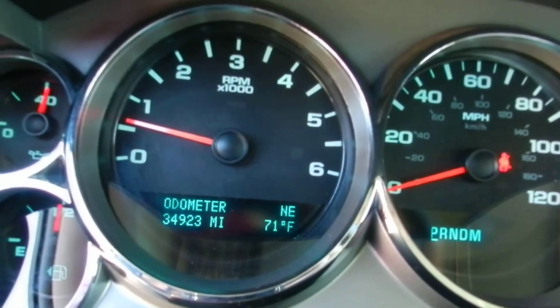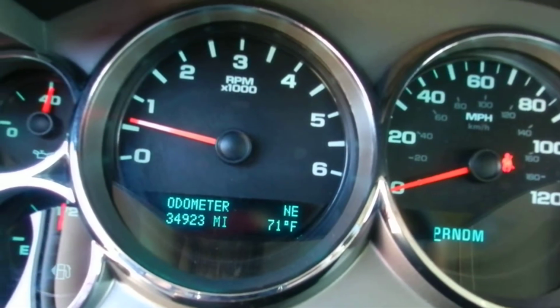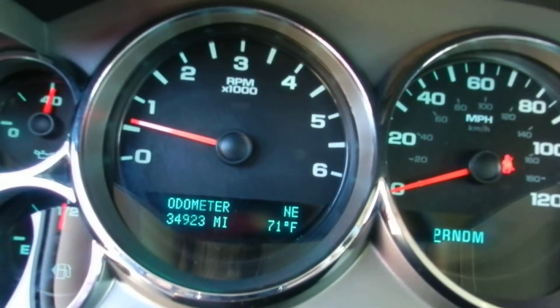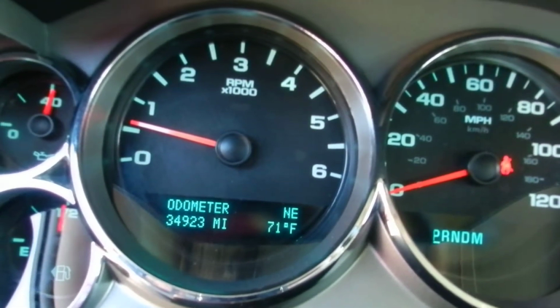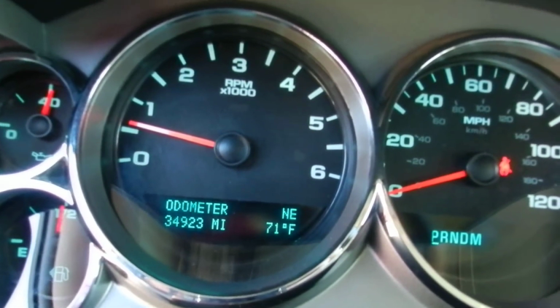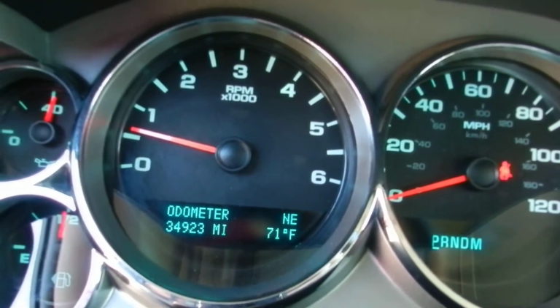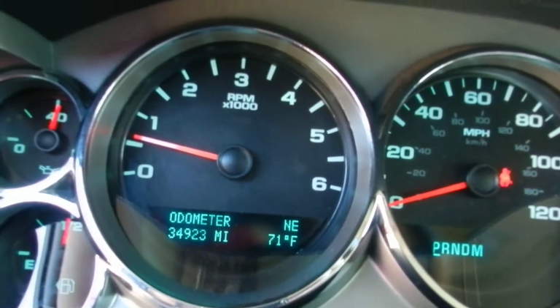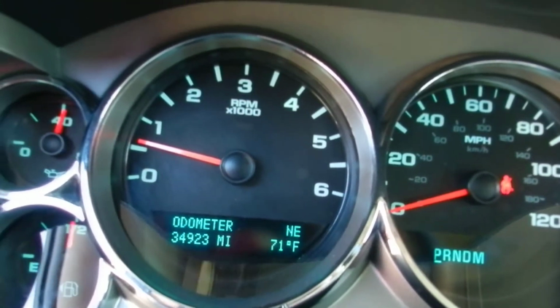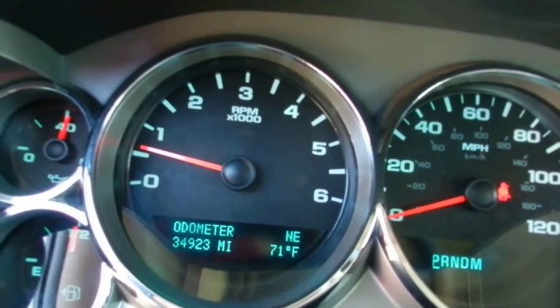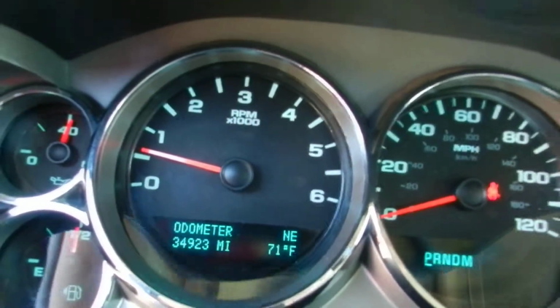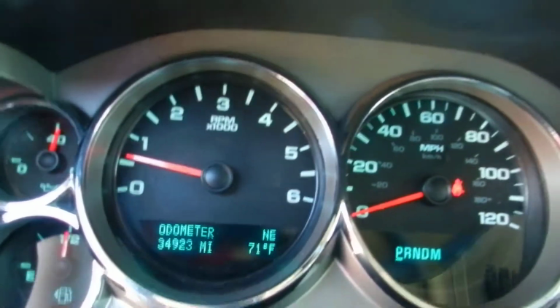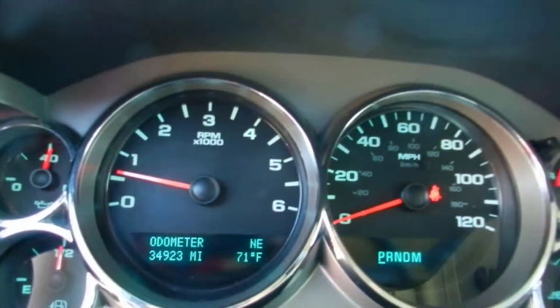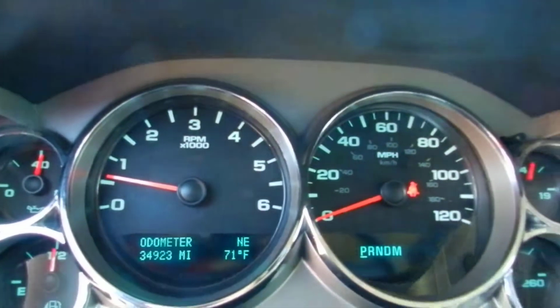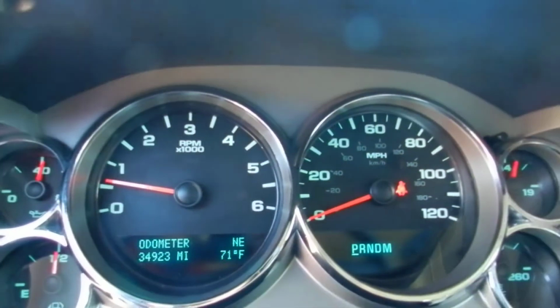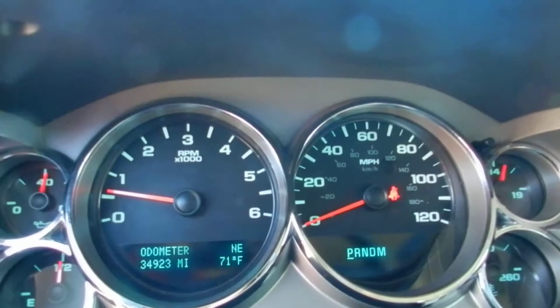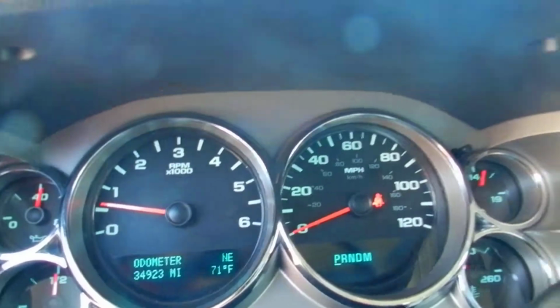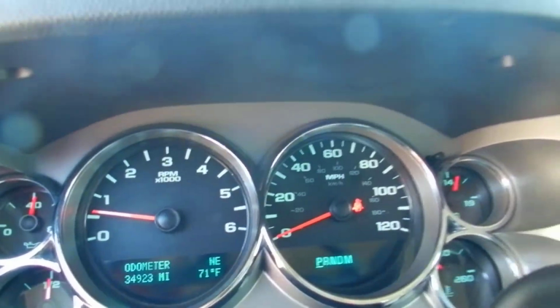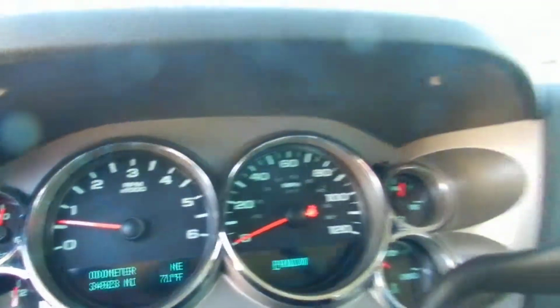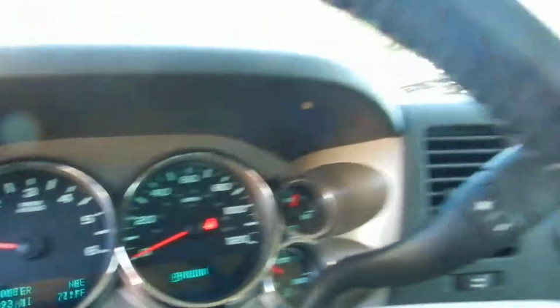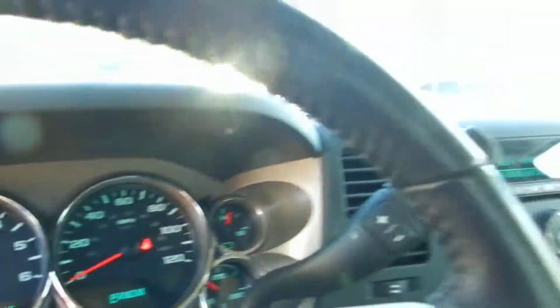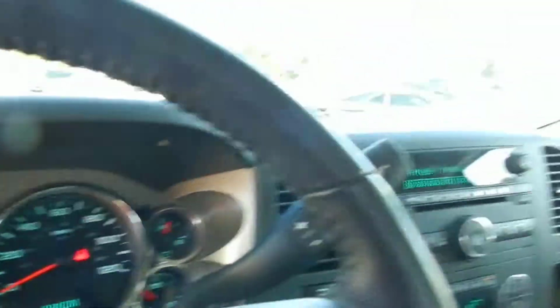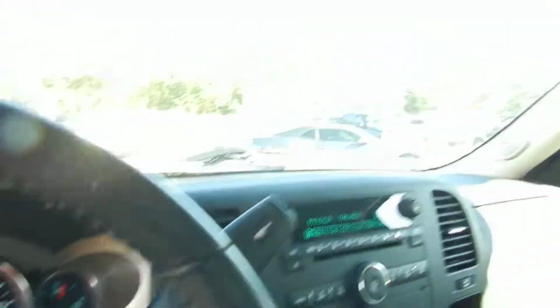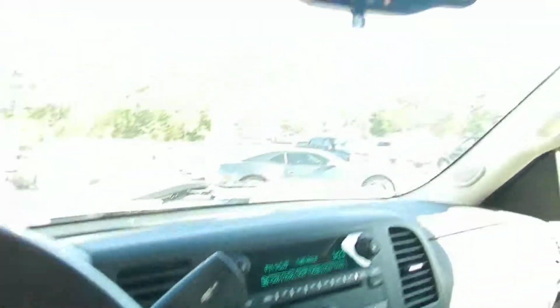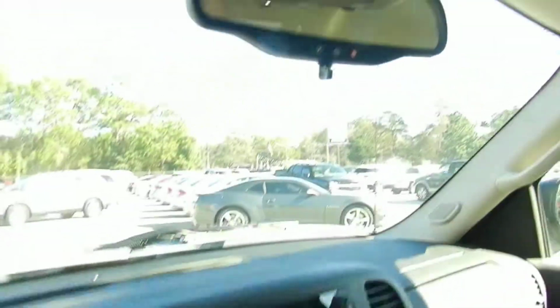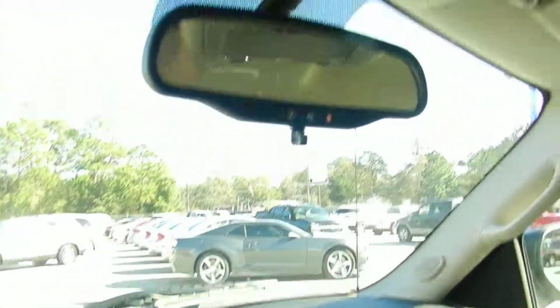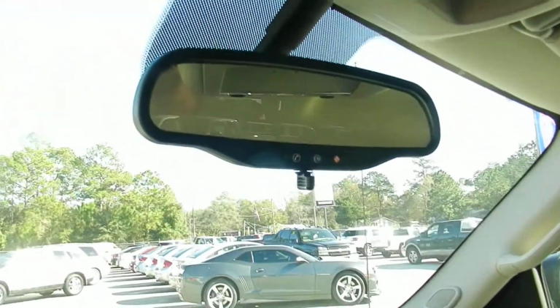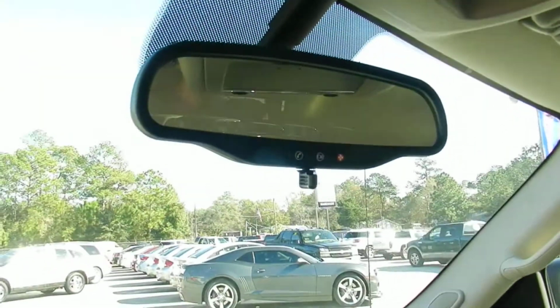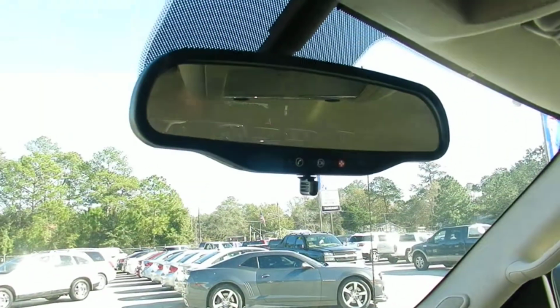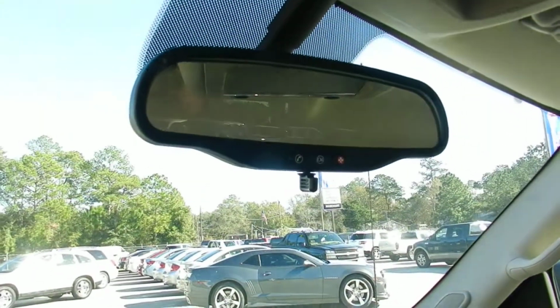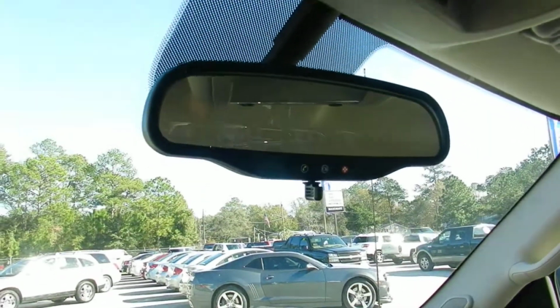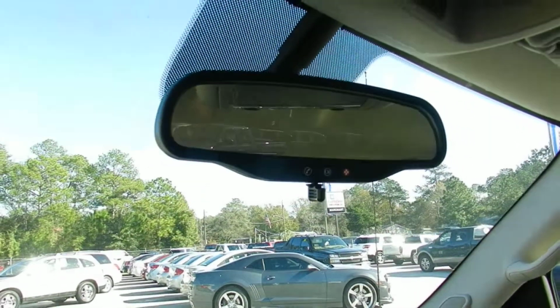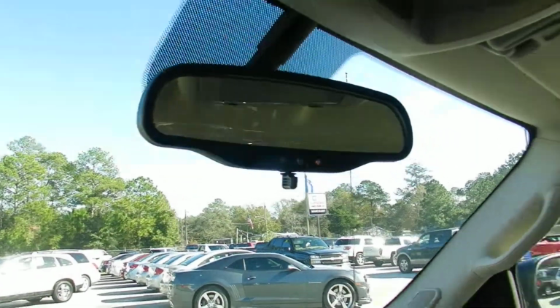The sticker price is $34,923. You also have OnStar on your mirror.